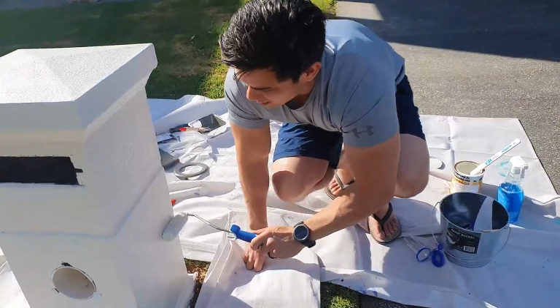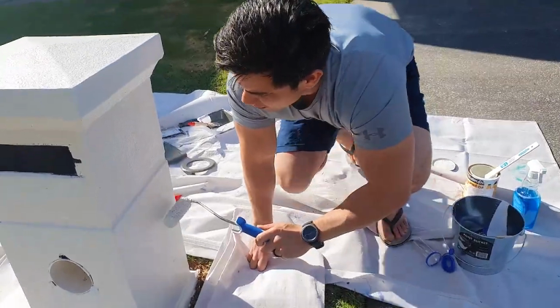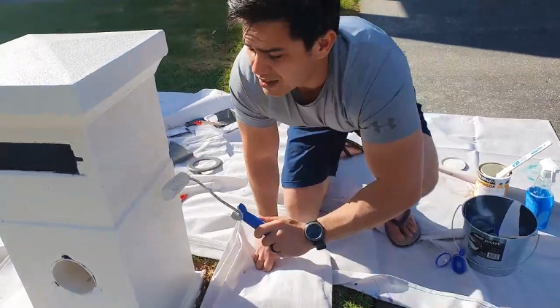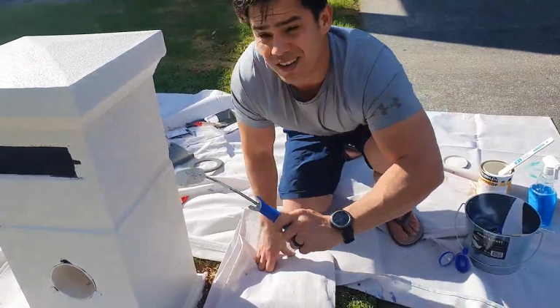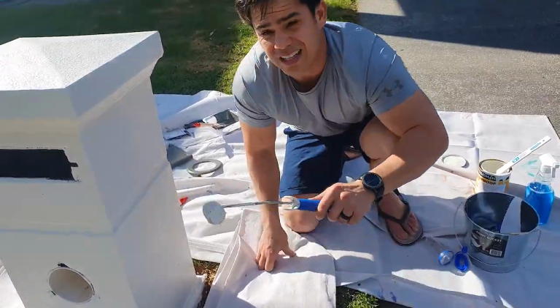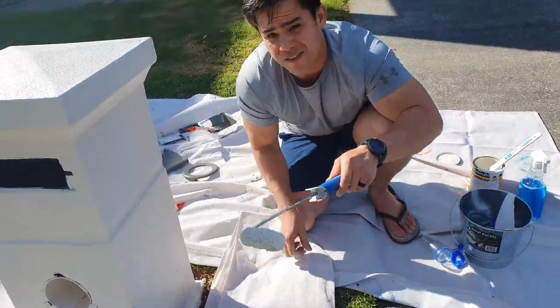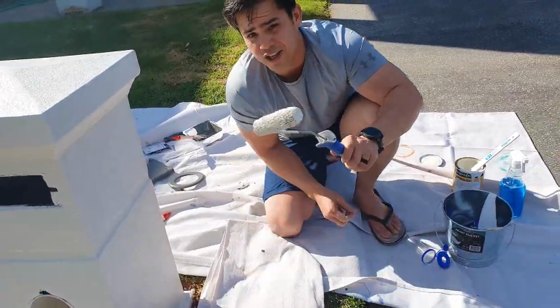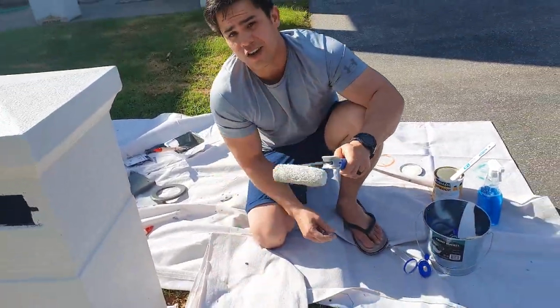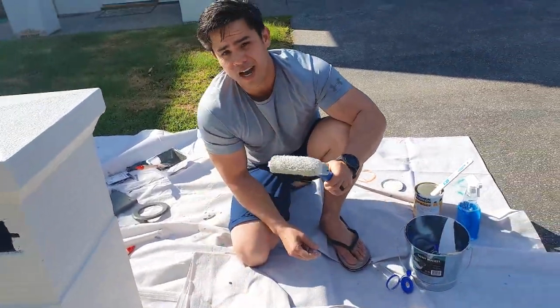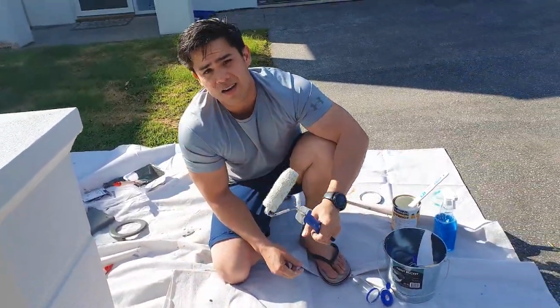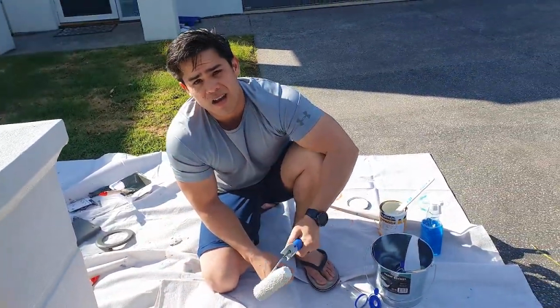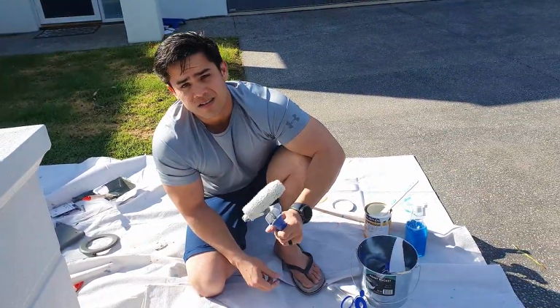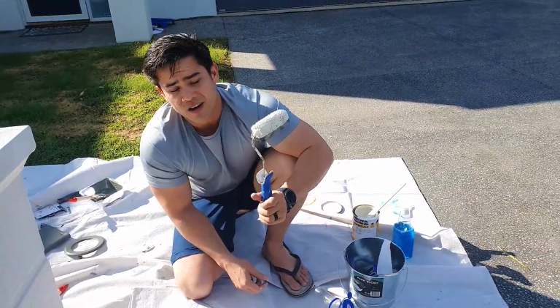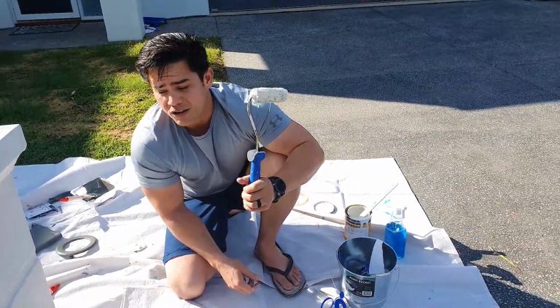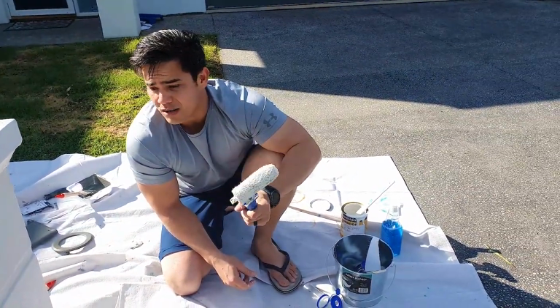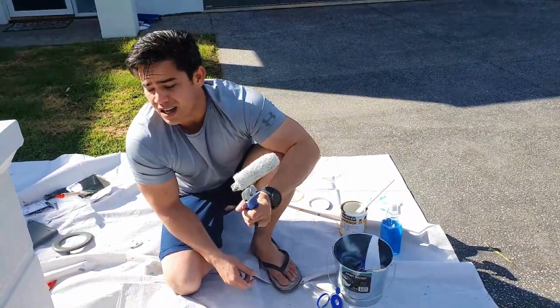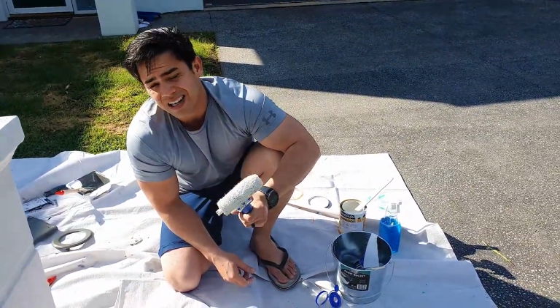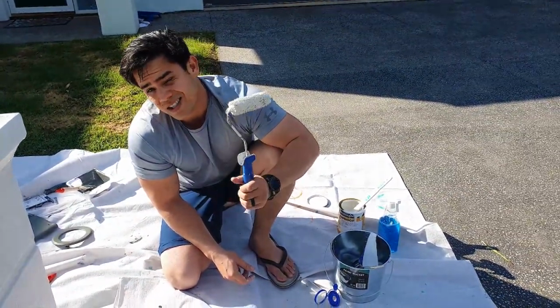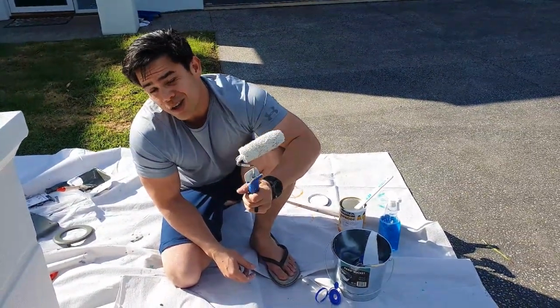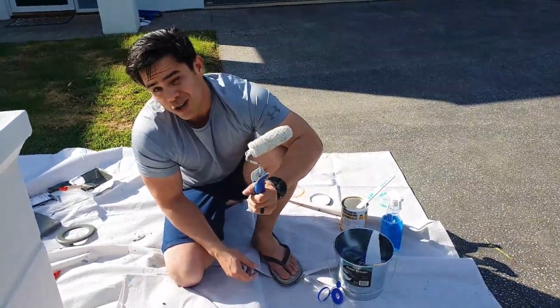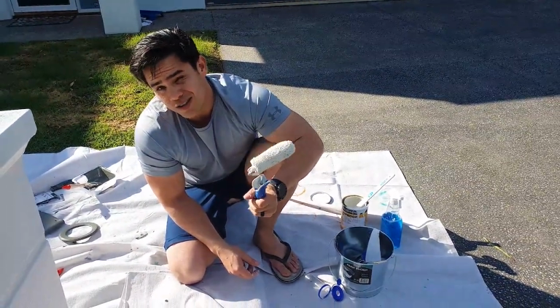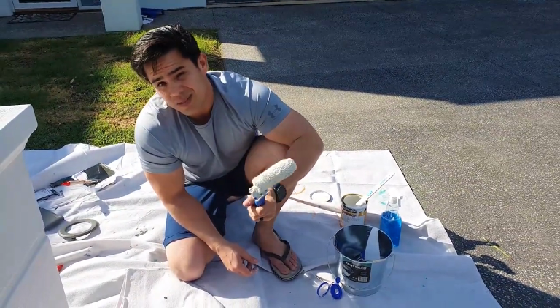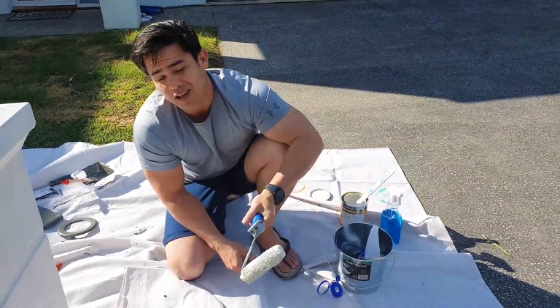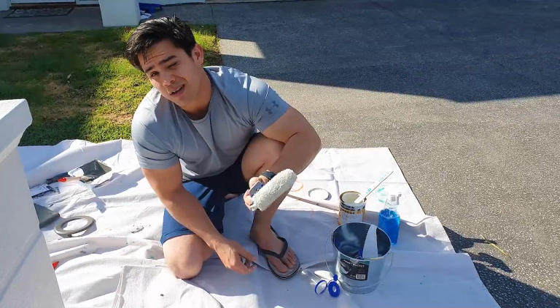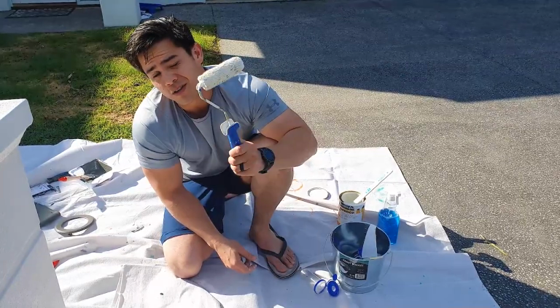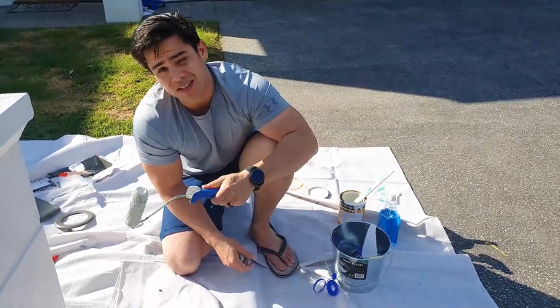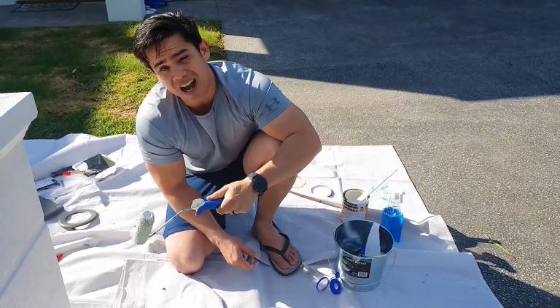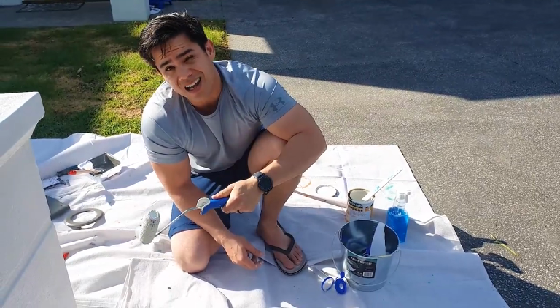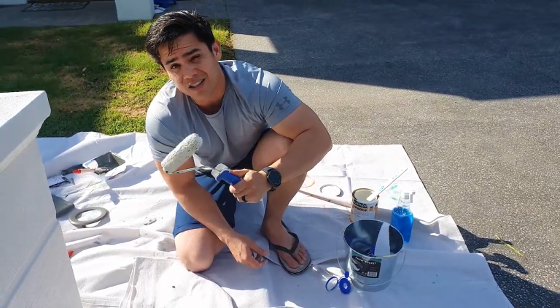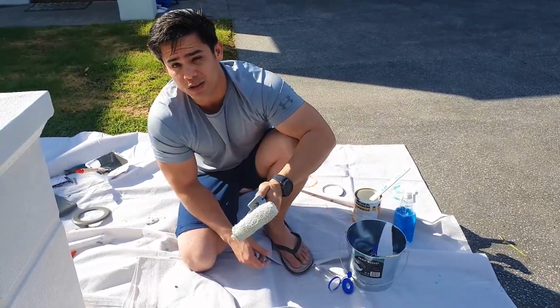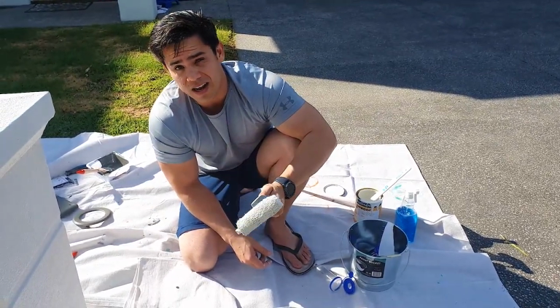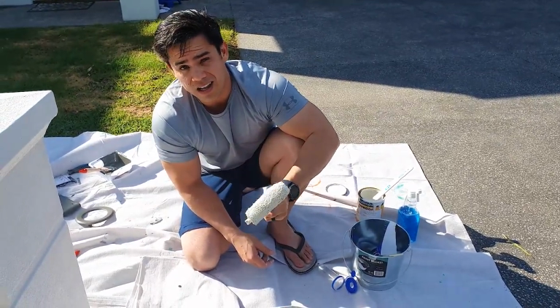Alright, so that's our first coat done. I reckon we're going to need two coats on this because we've gone from a dark colour to a light colour.